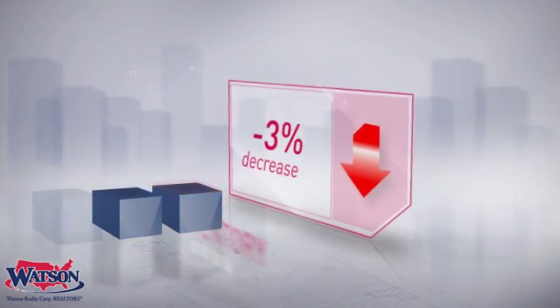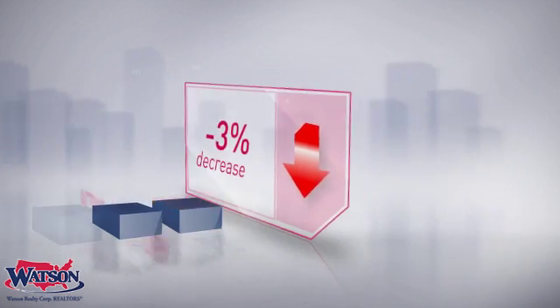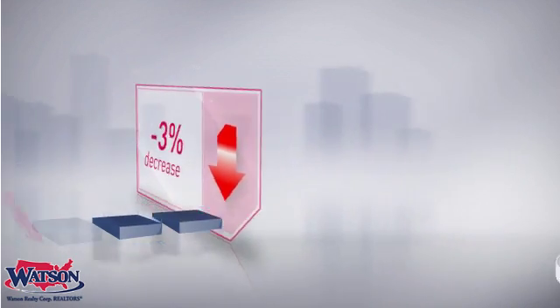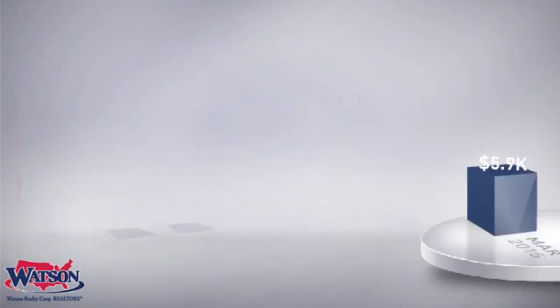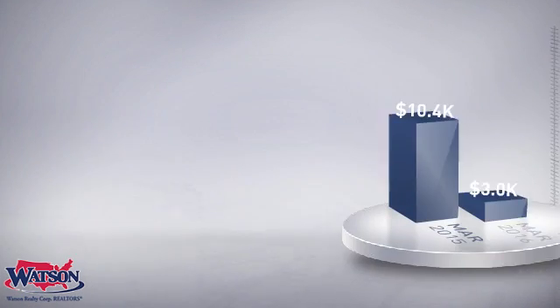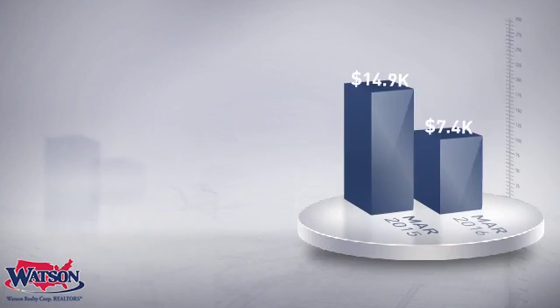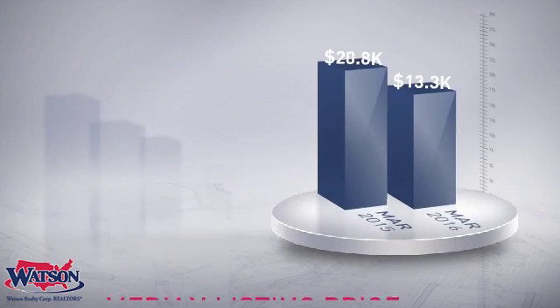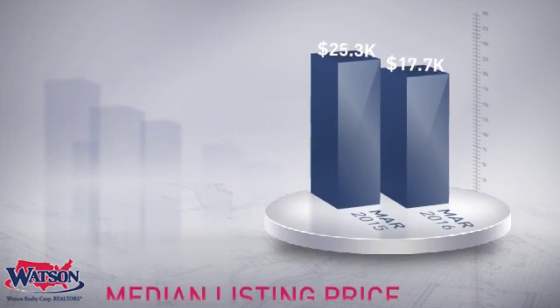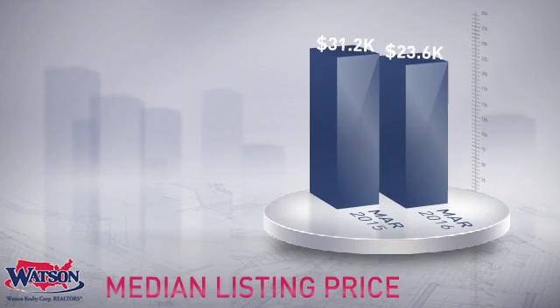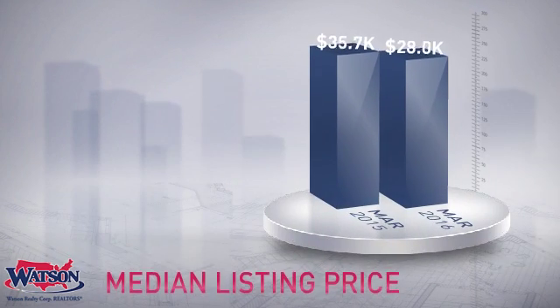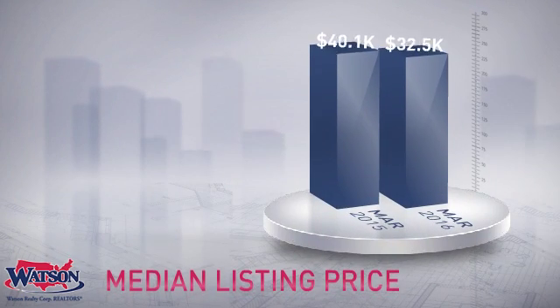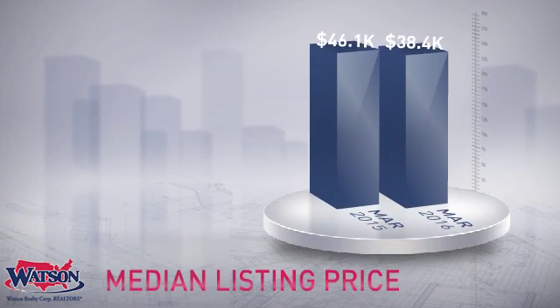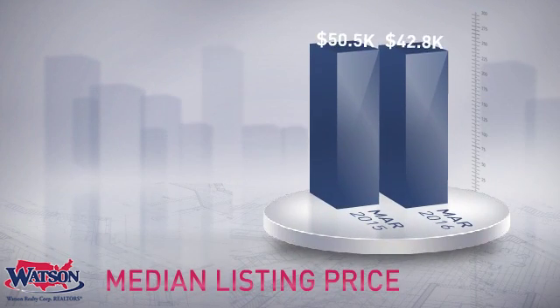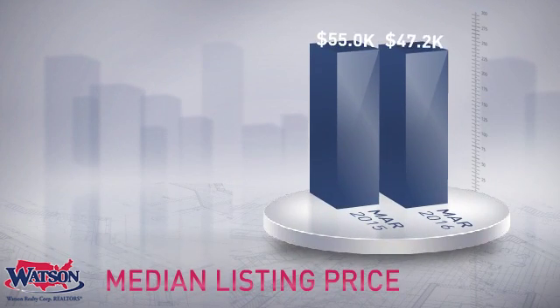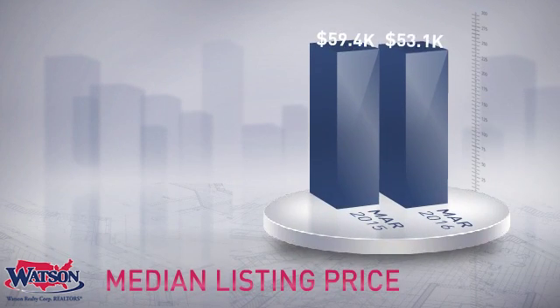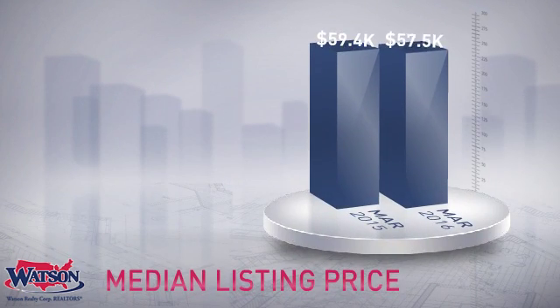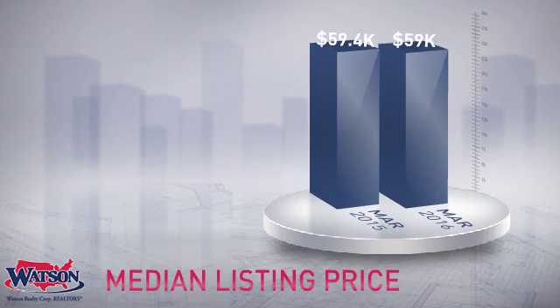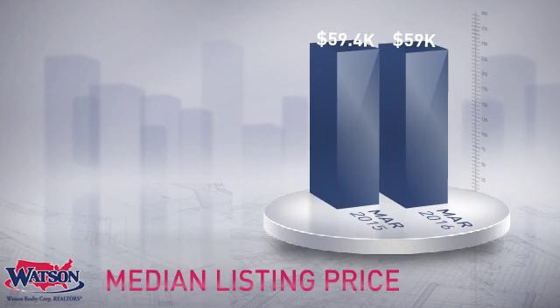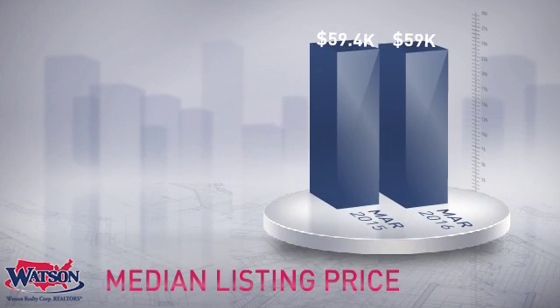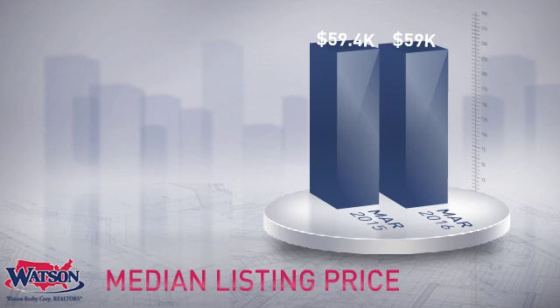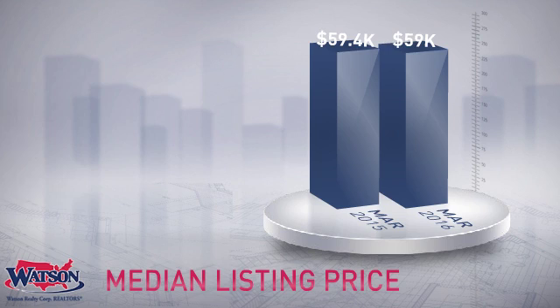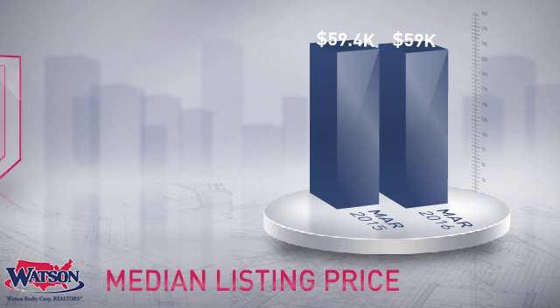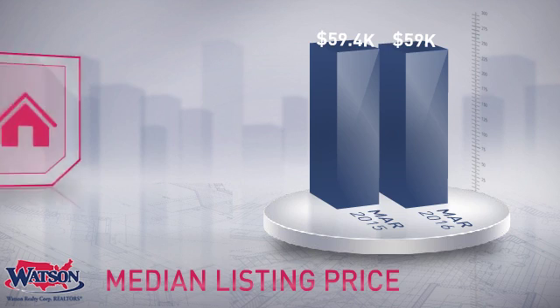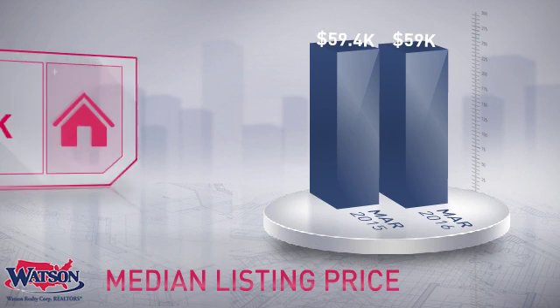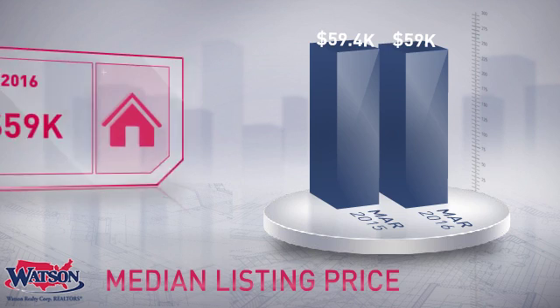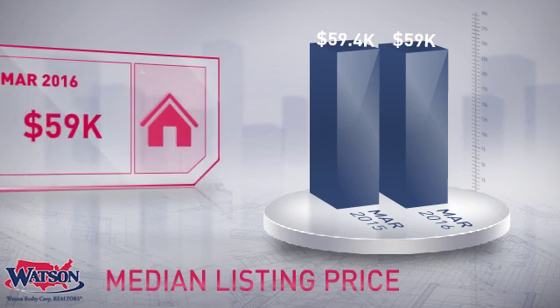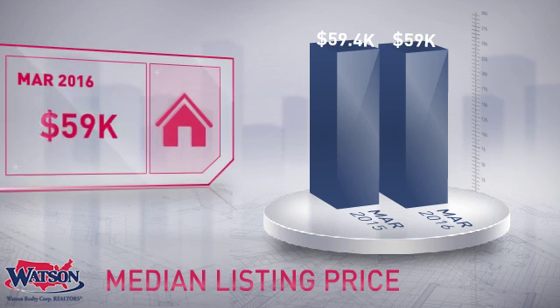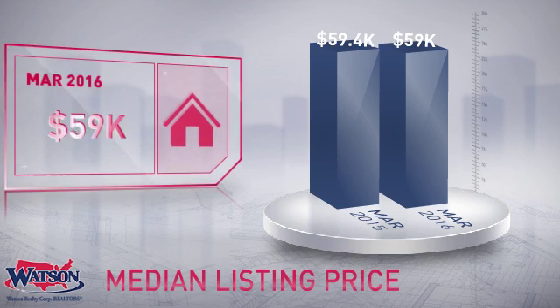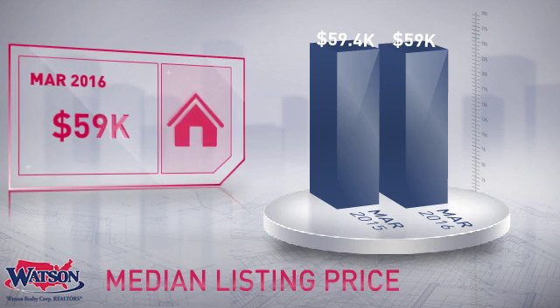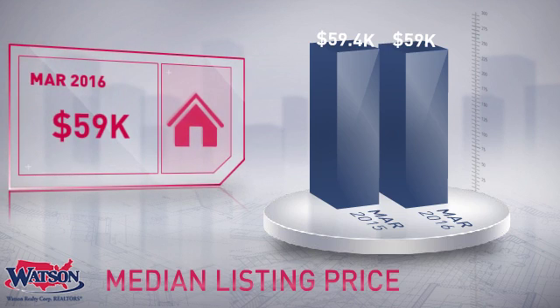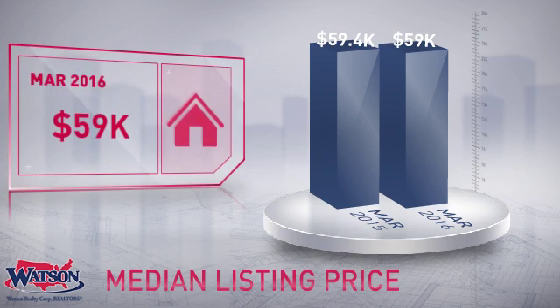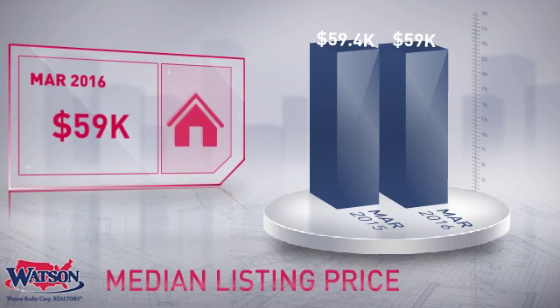As you can see, the median listing price for the month was just under $60,000.